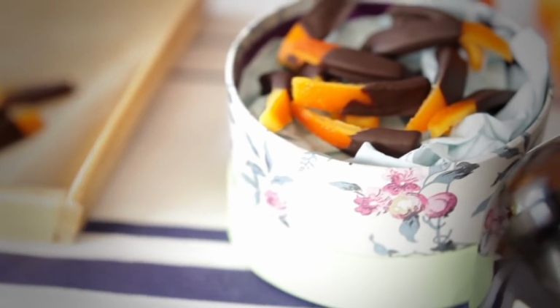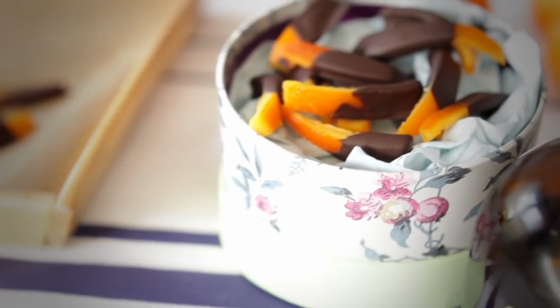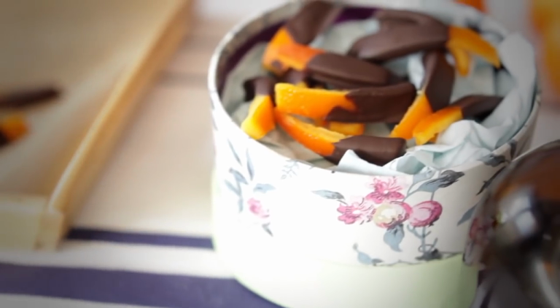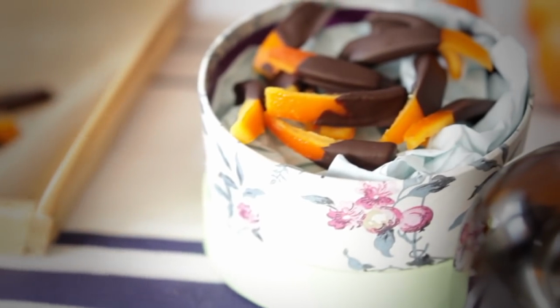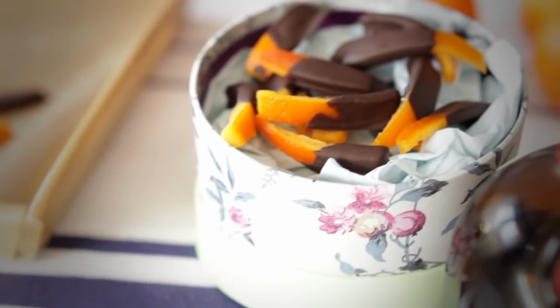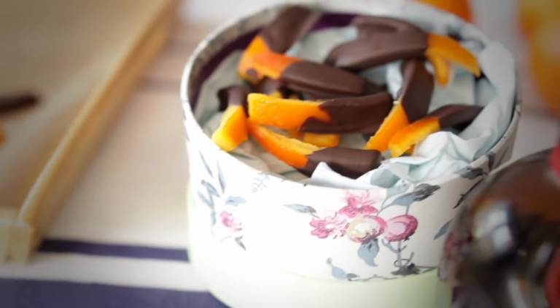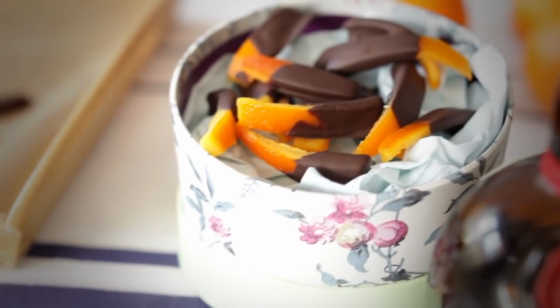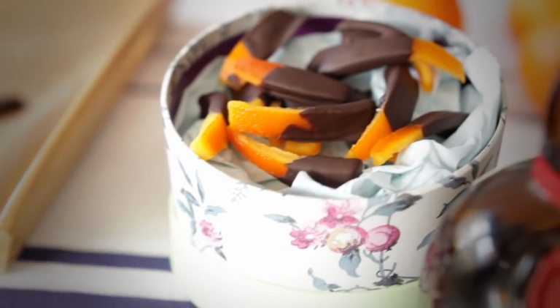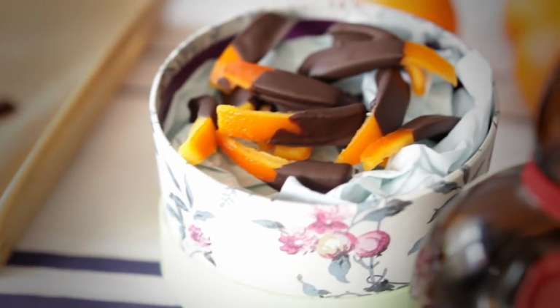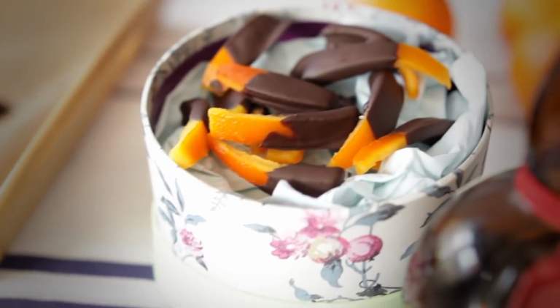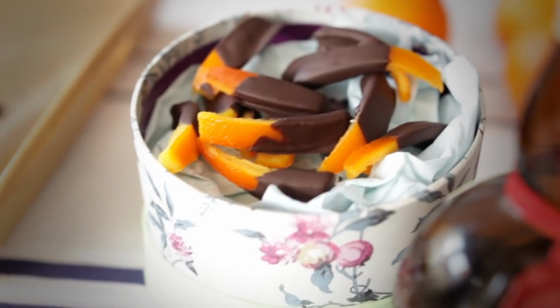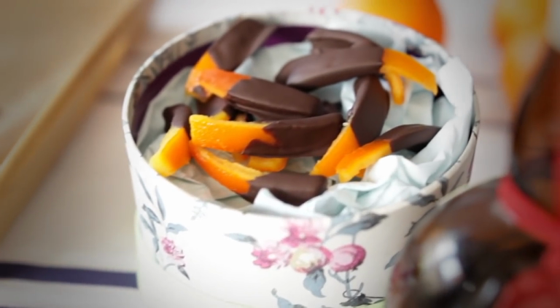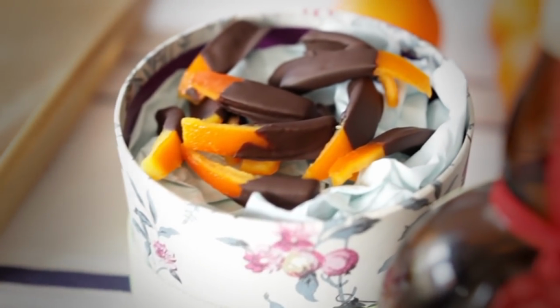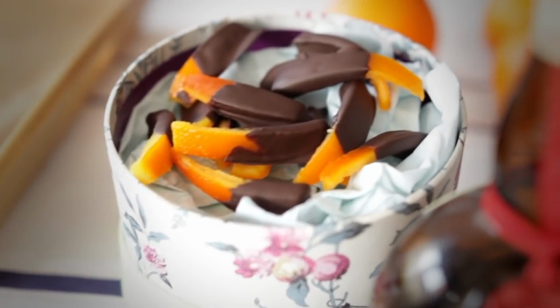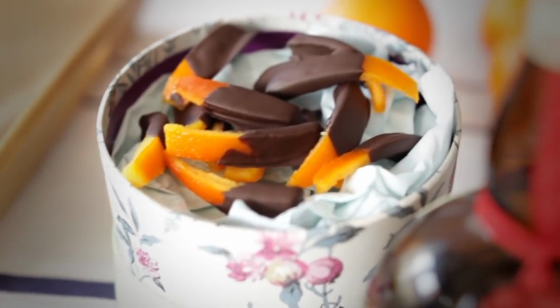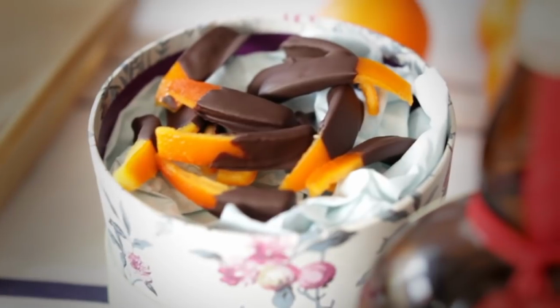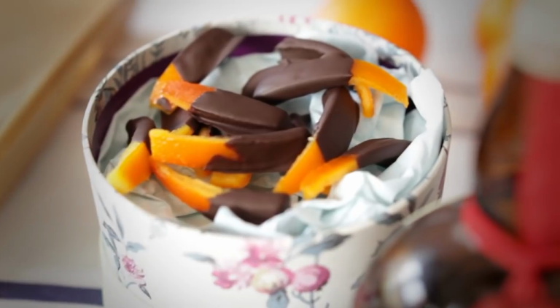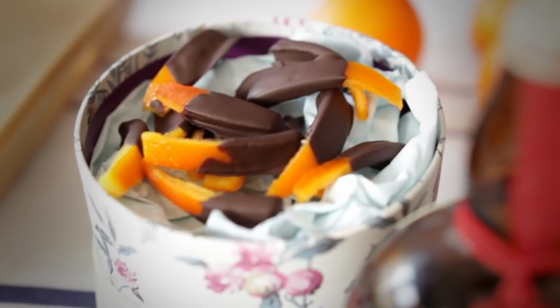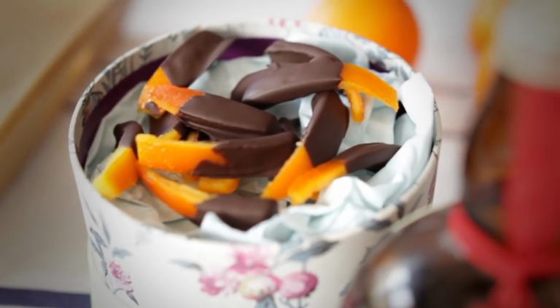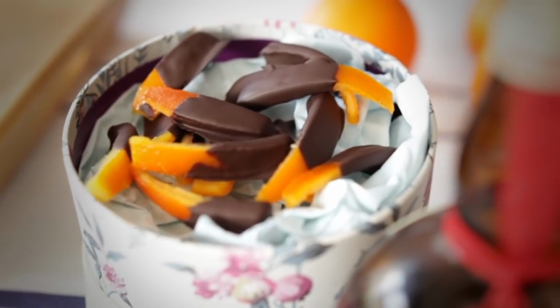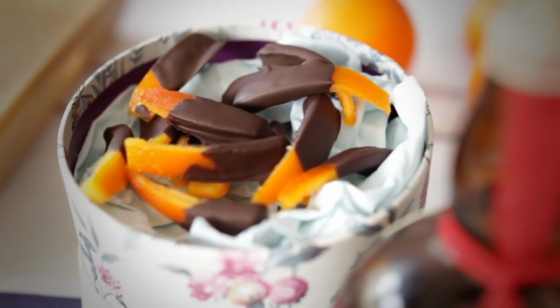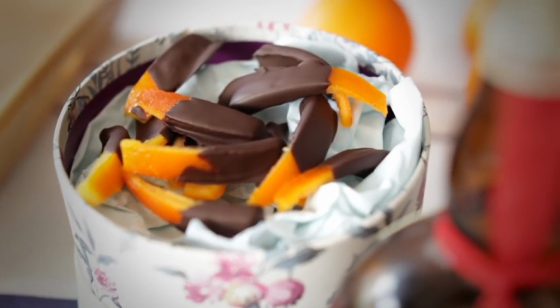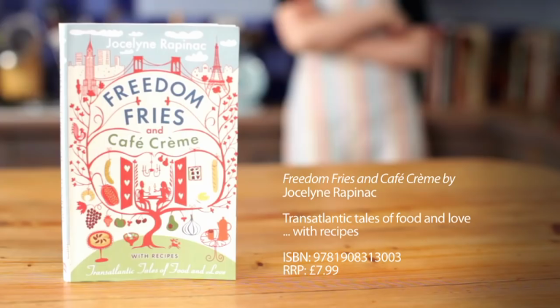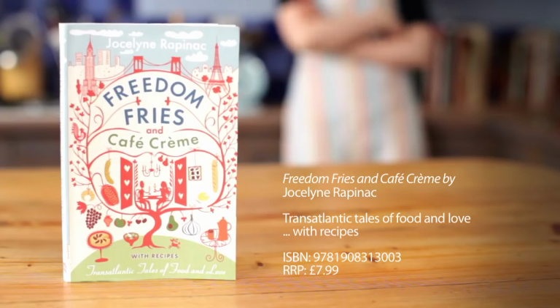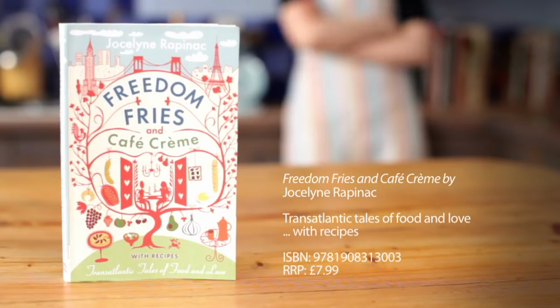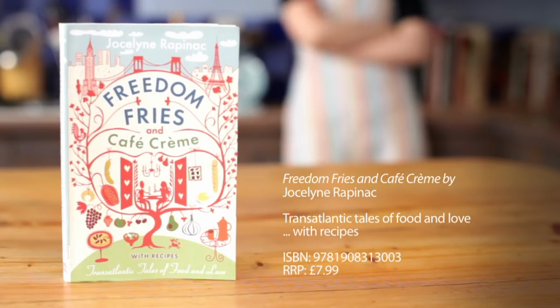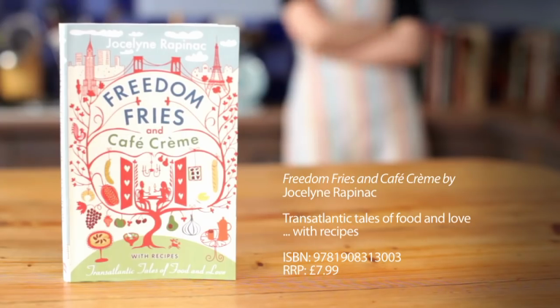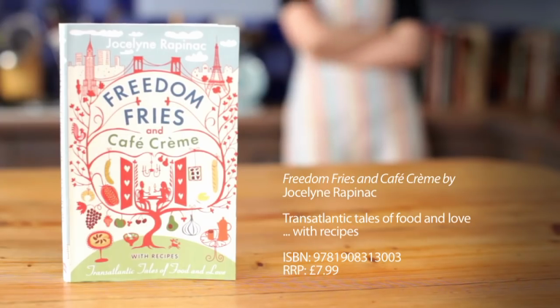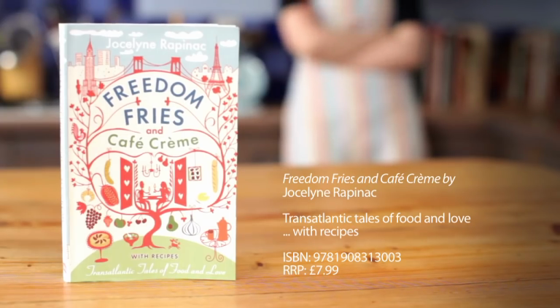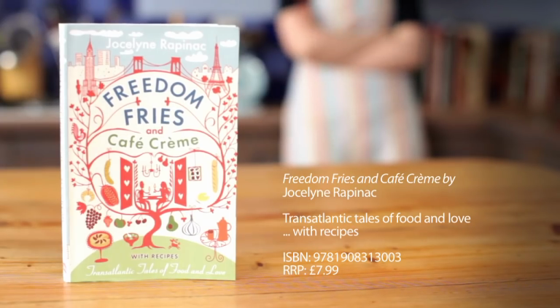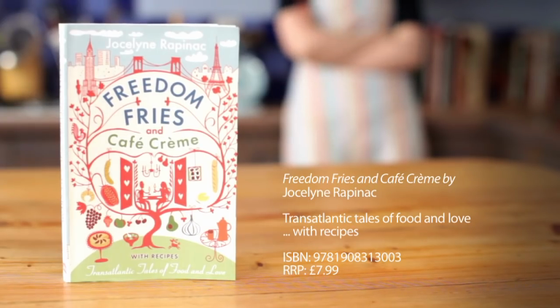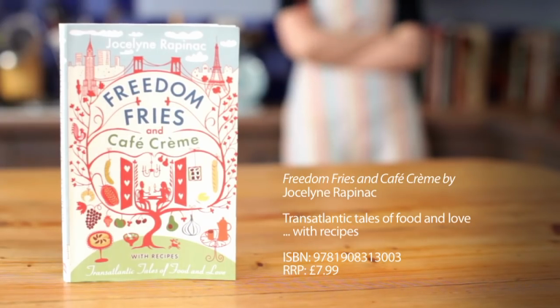The recipe makes about 30 to 40 chocolate-dipped orange pieces, which make lovely gifts.